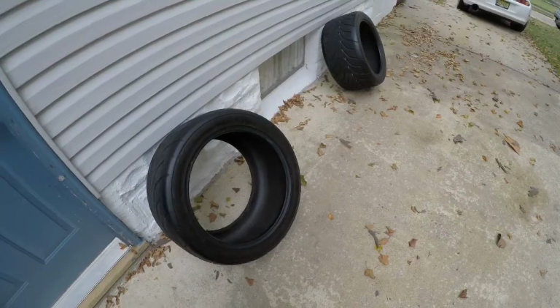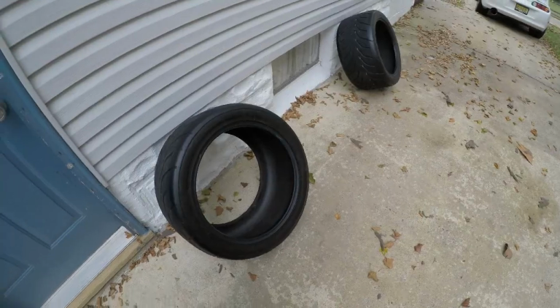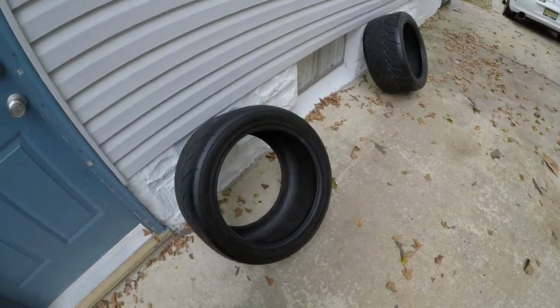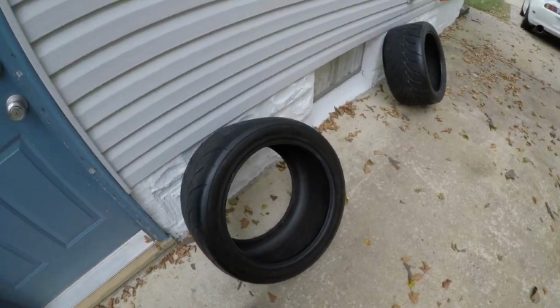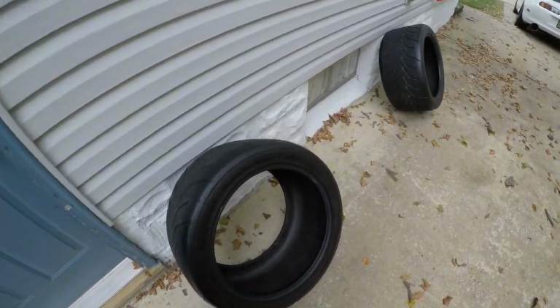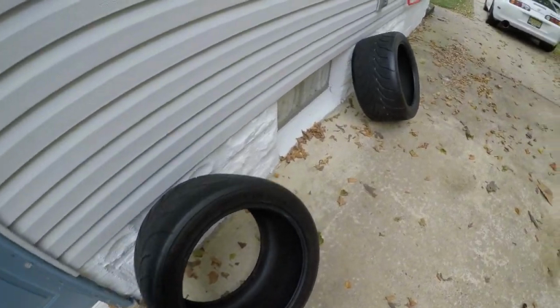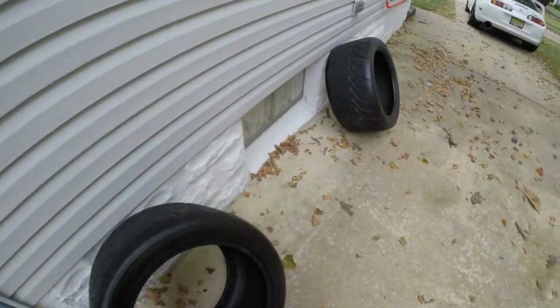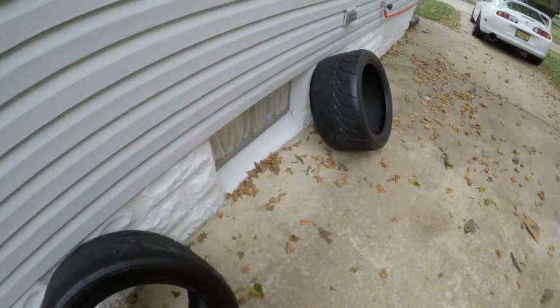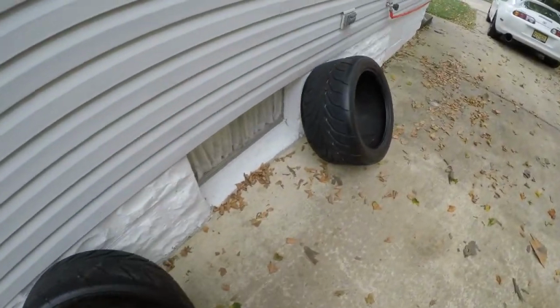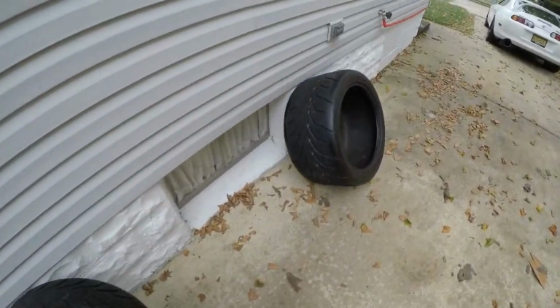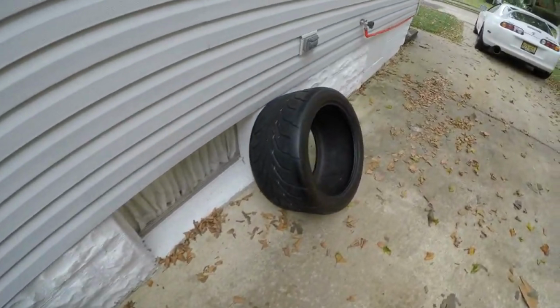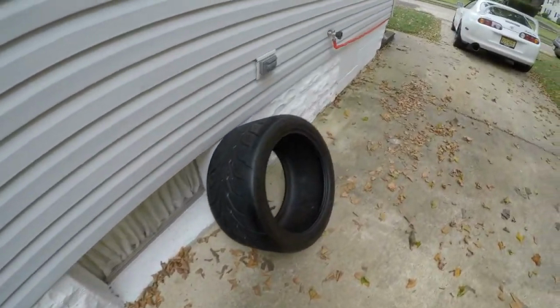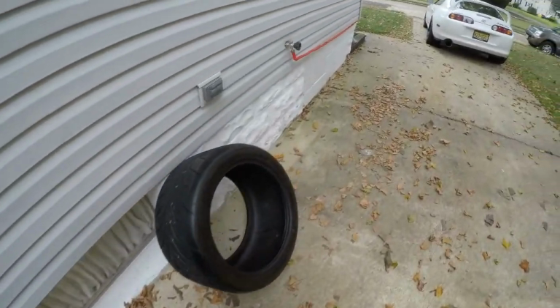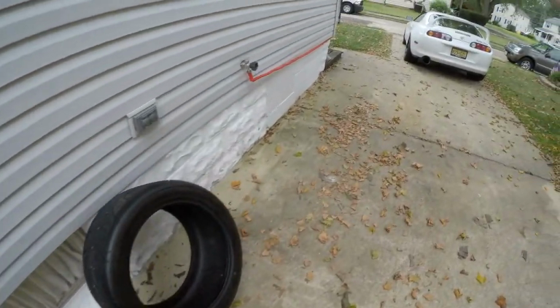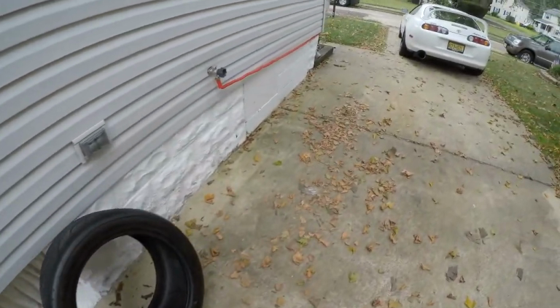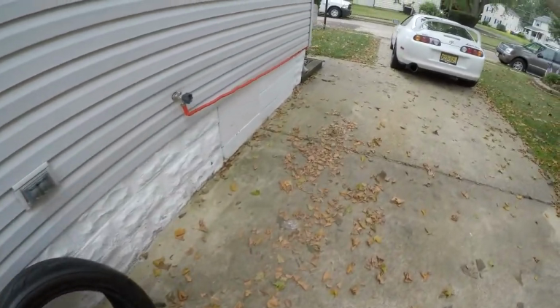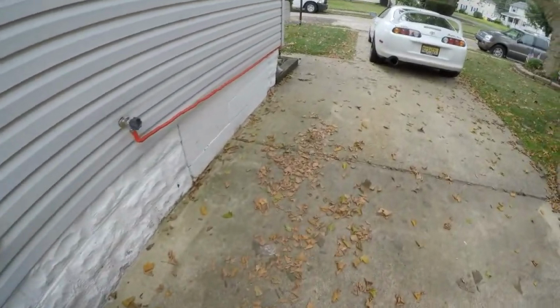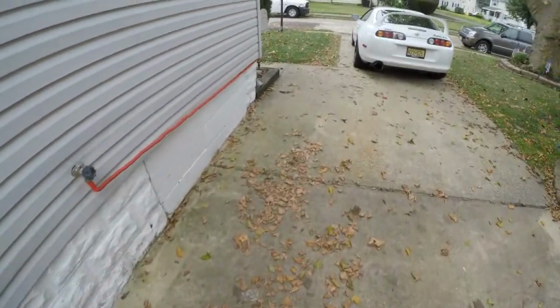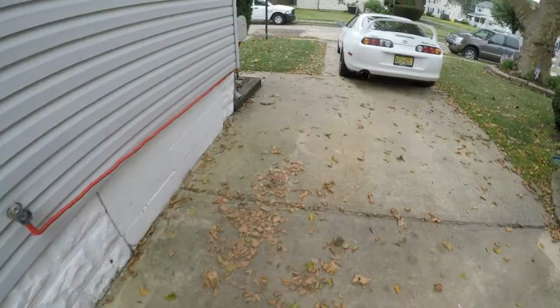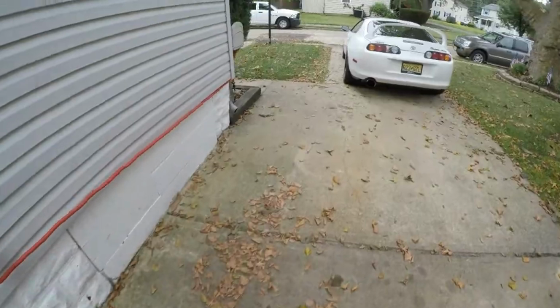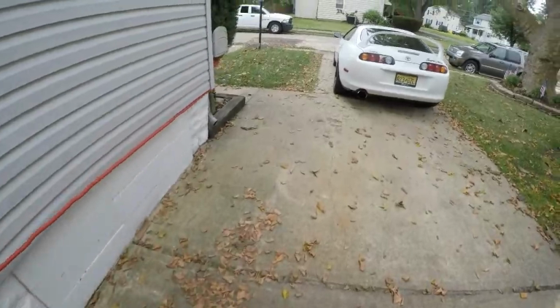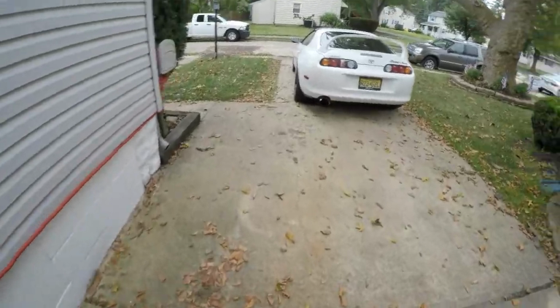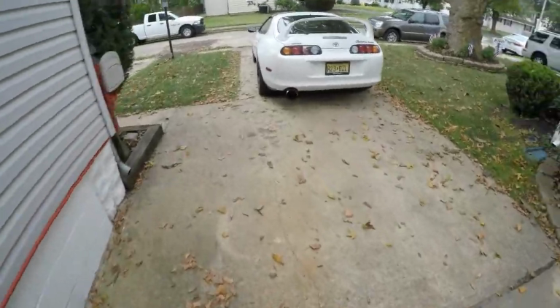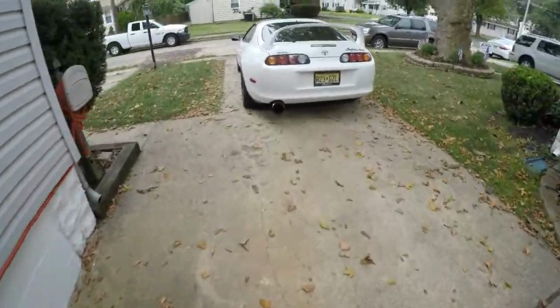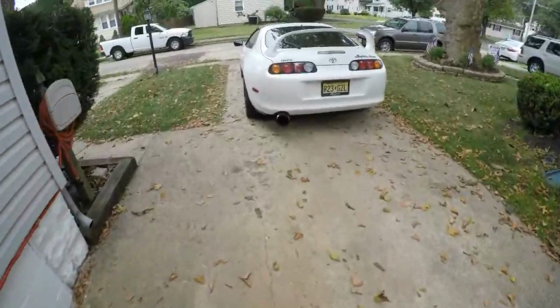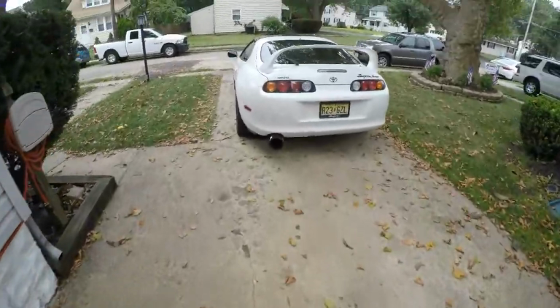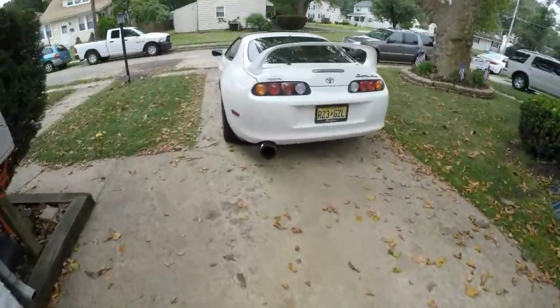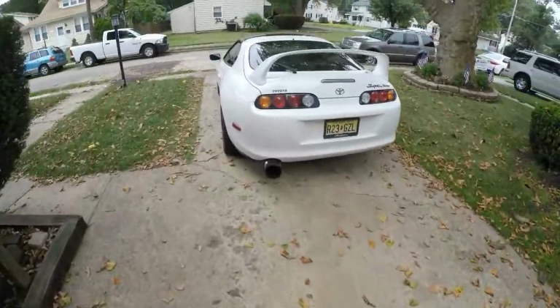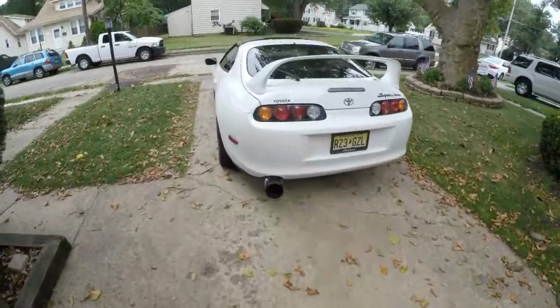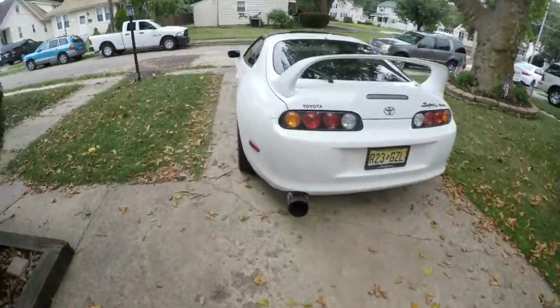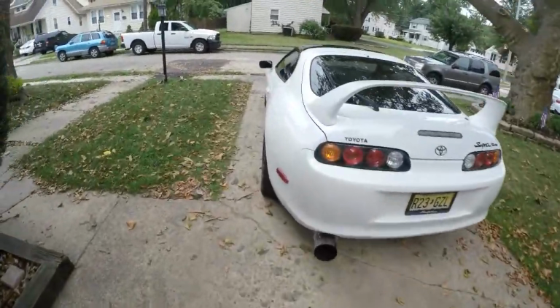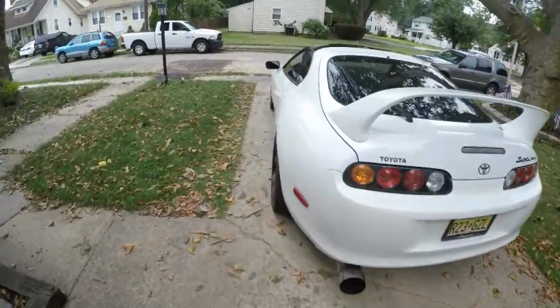Alright guys, here are the new tires — looking a lot nicer. We're gonna jam the Supra in and see how that works out.